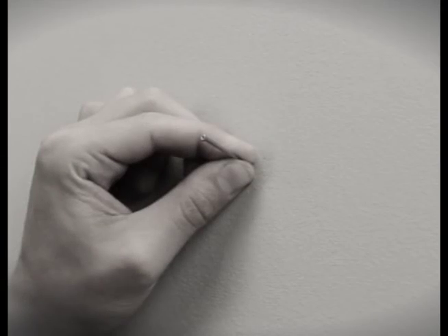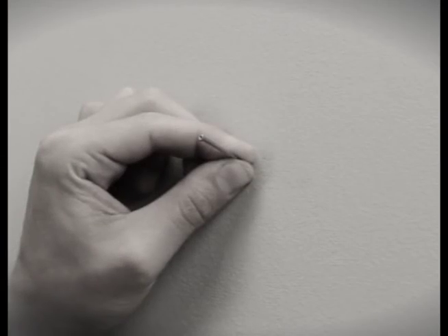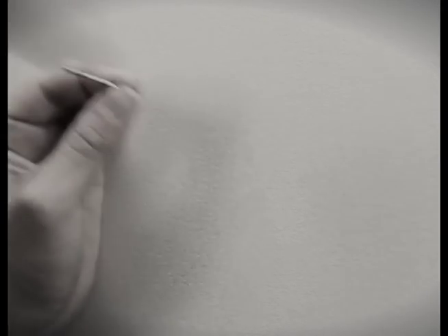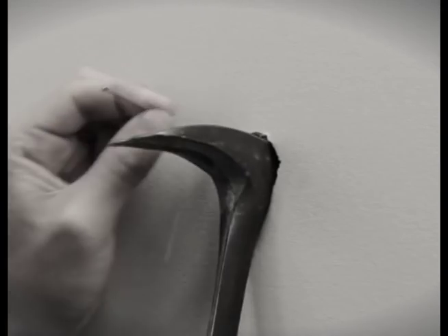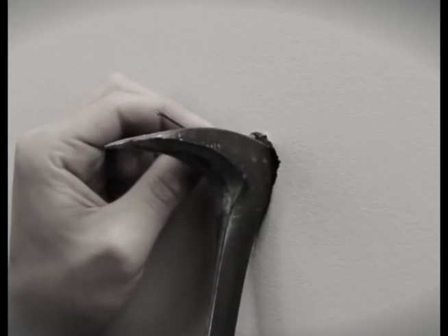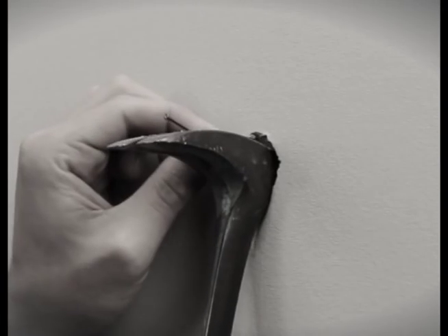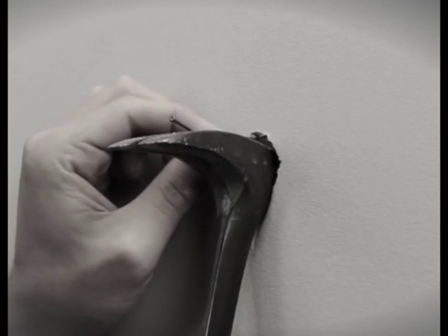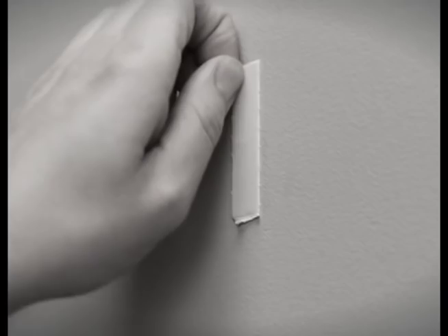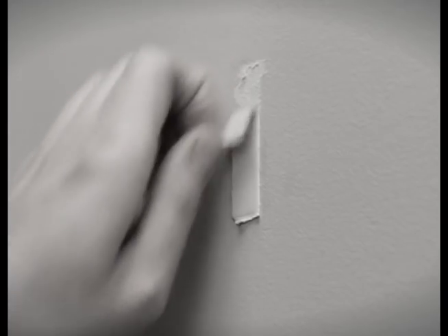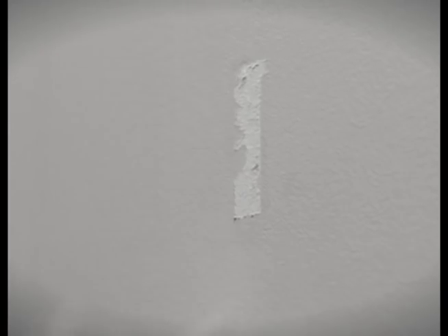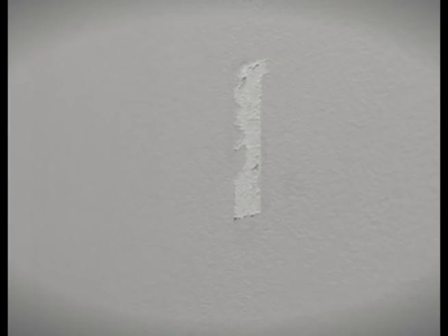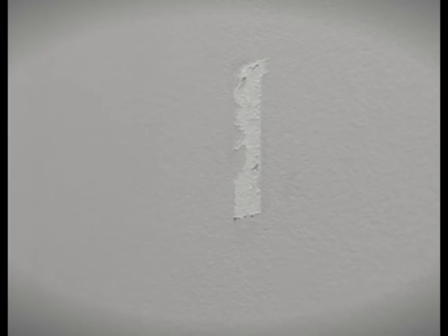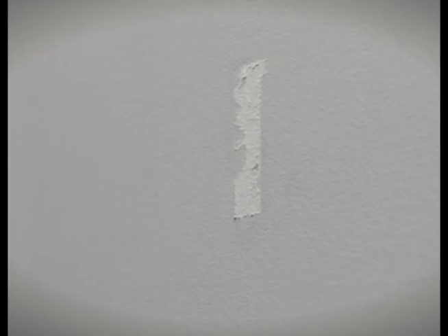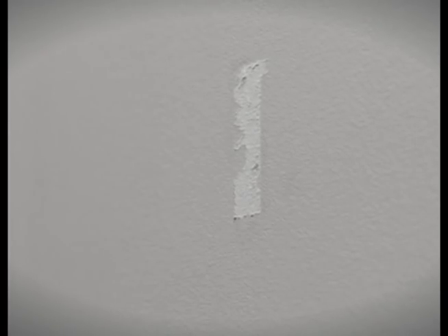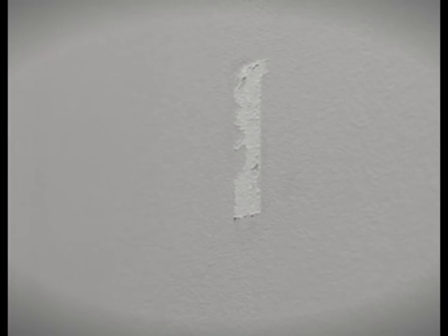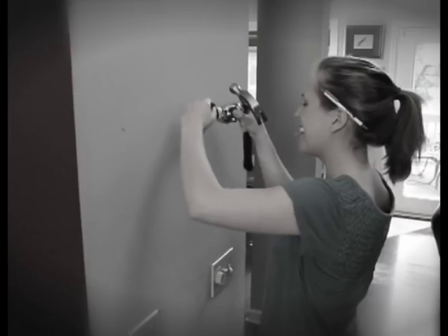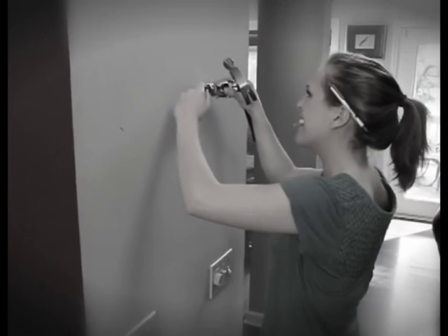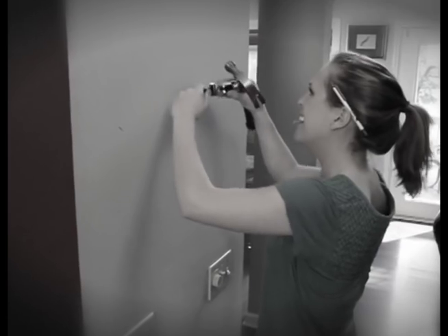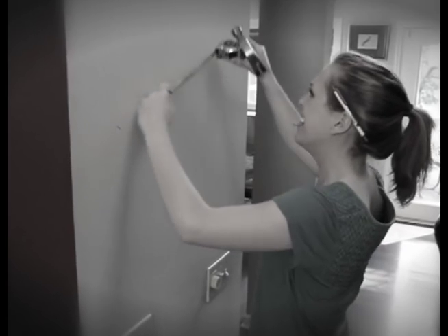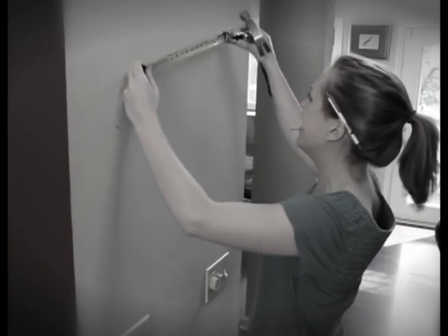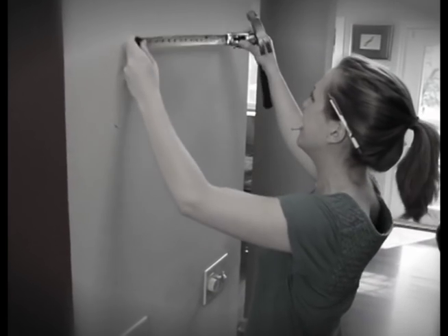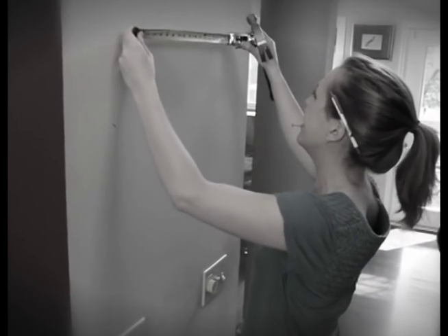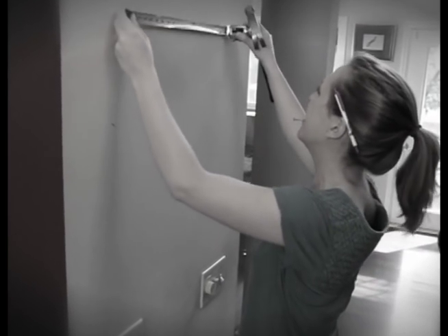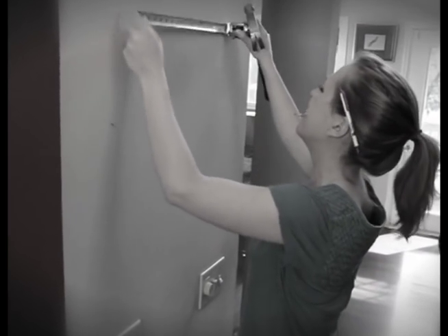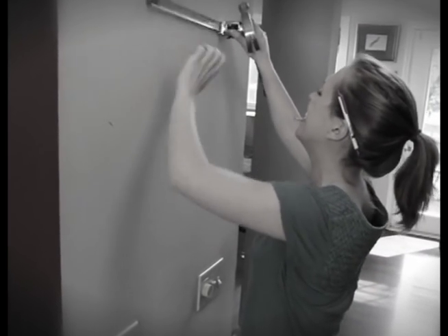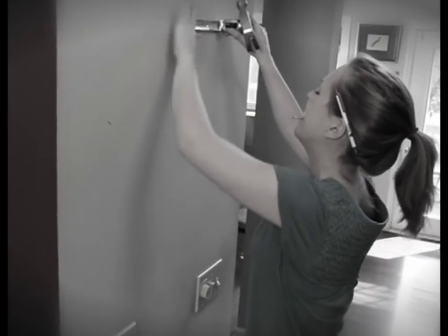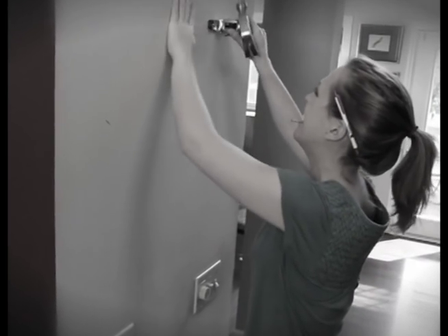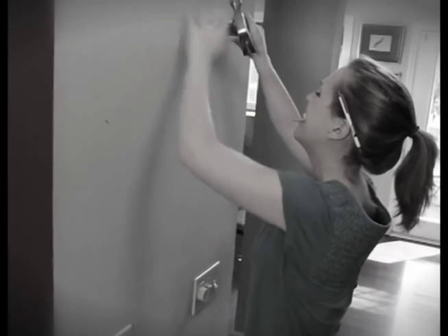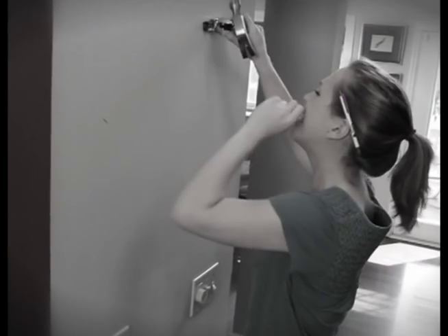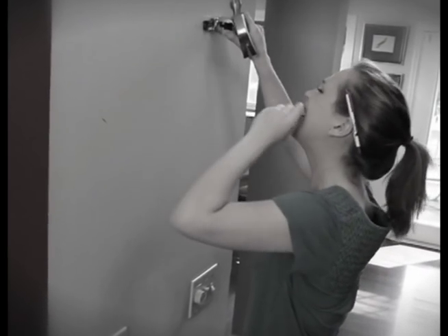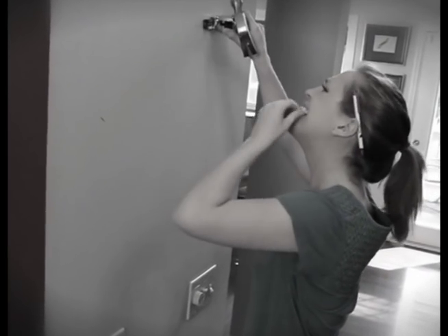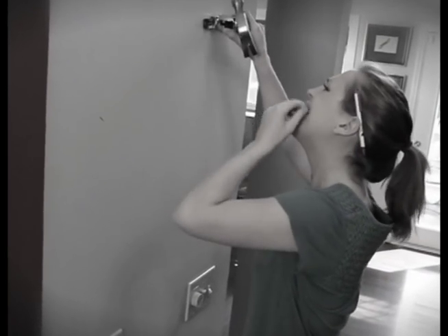Painful mishaps? Scarred walls? Come on, hanging stuff on your wall shouldn't be this hard.